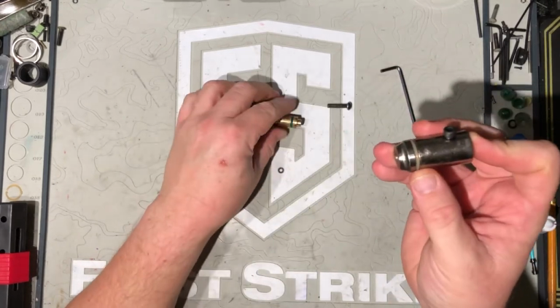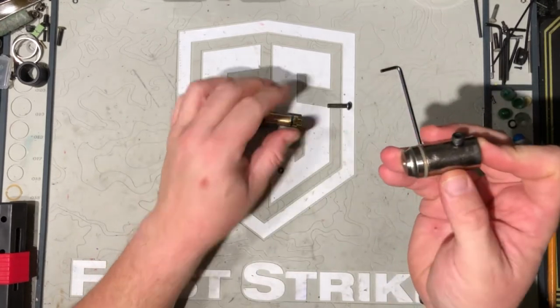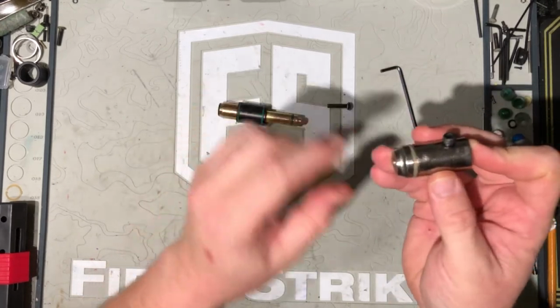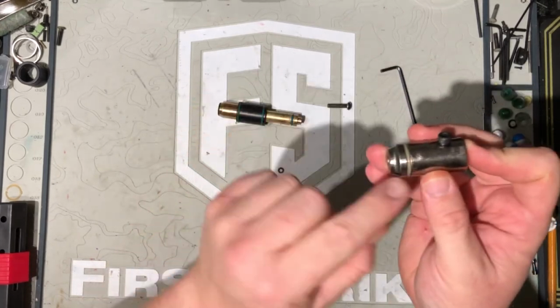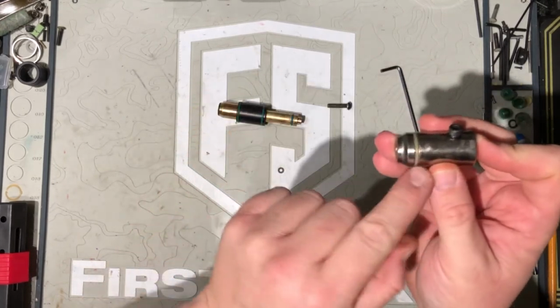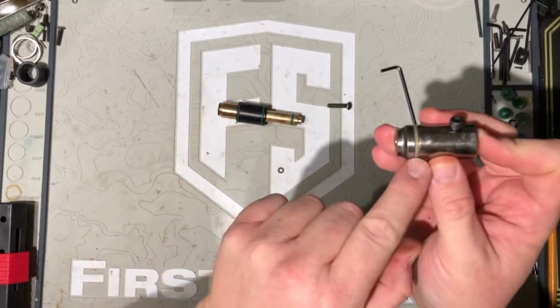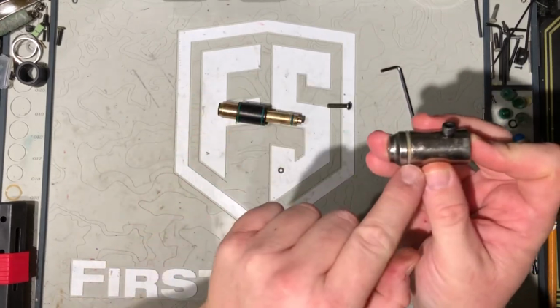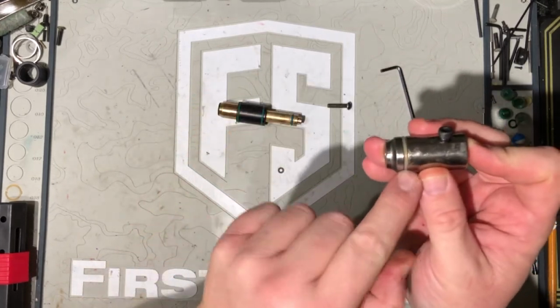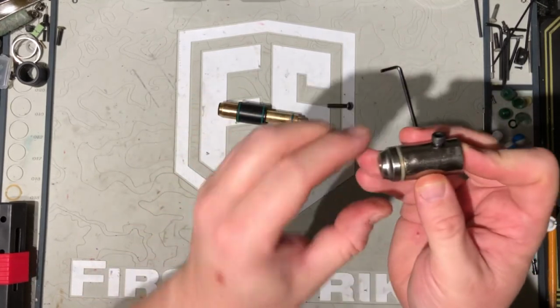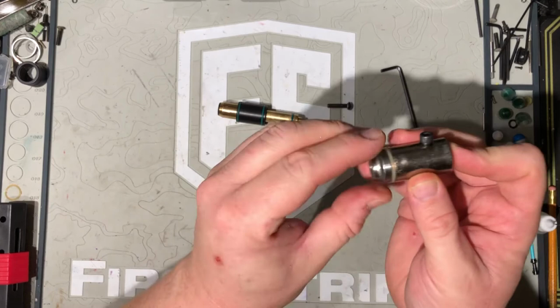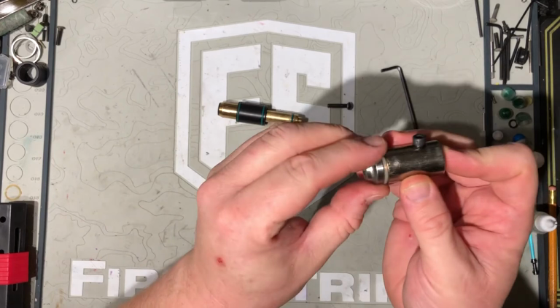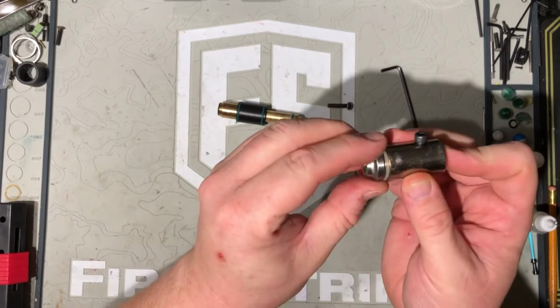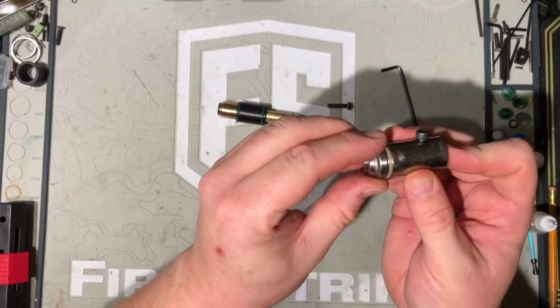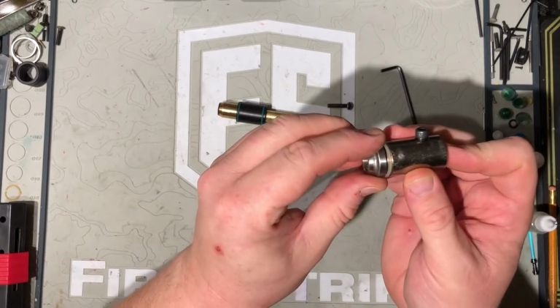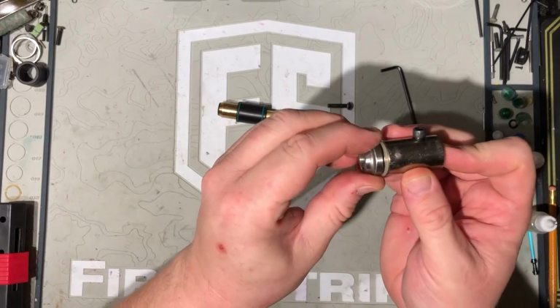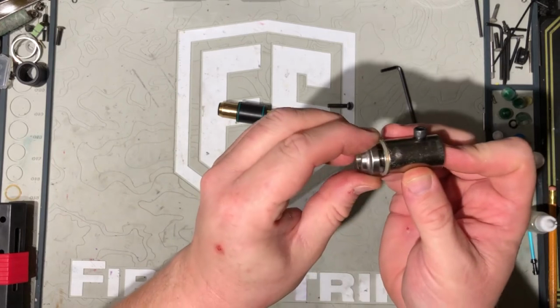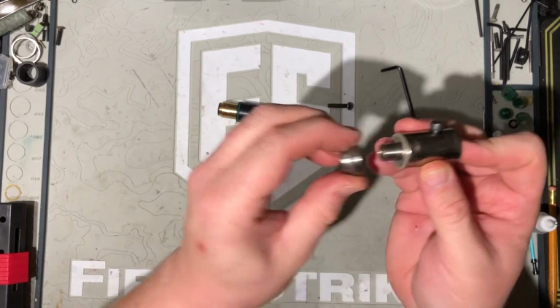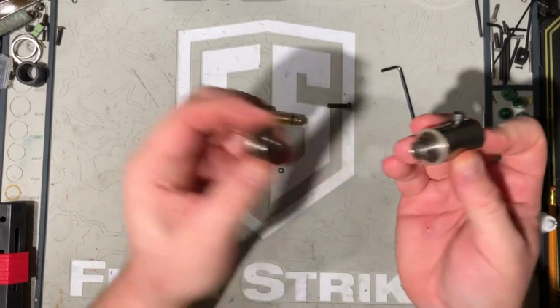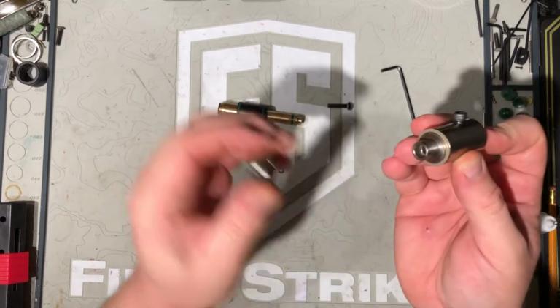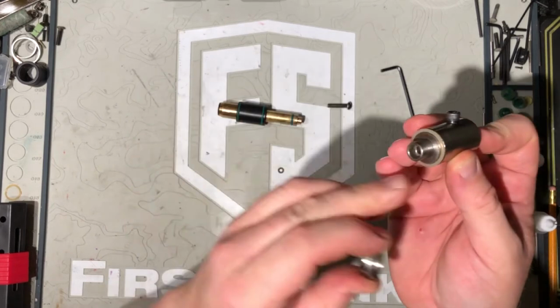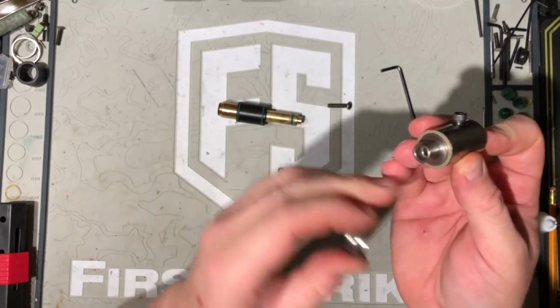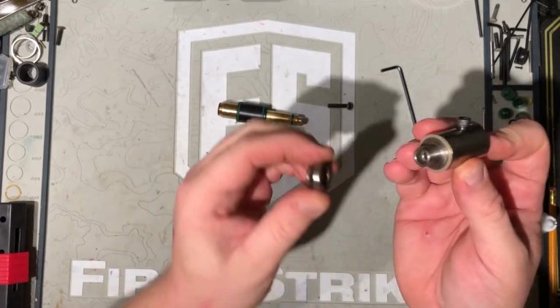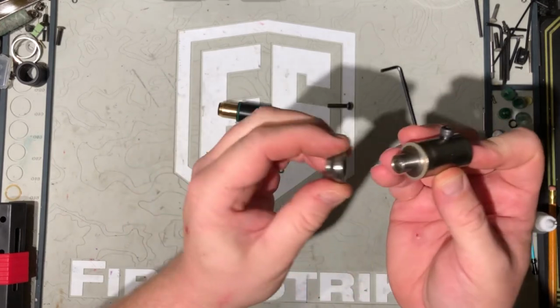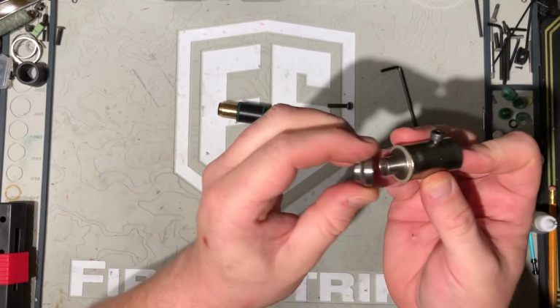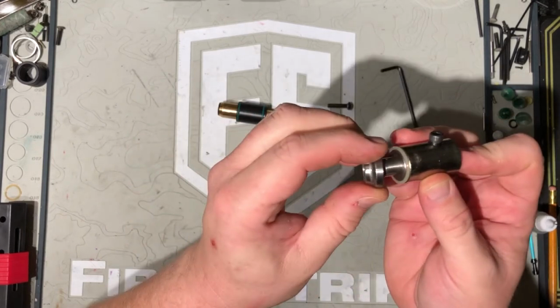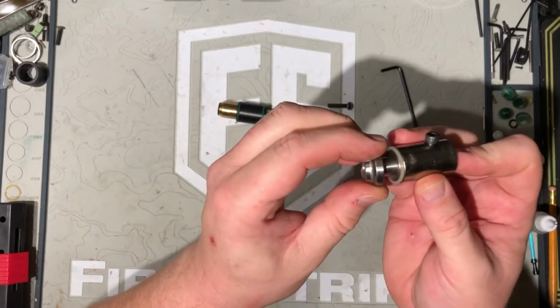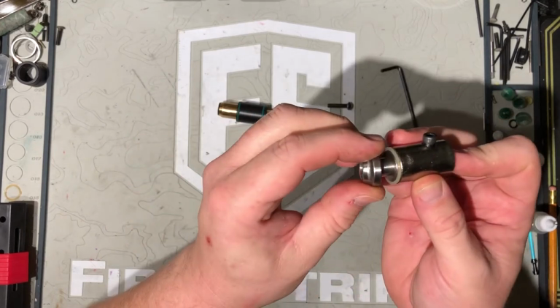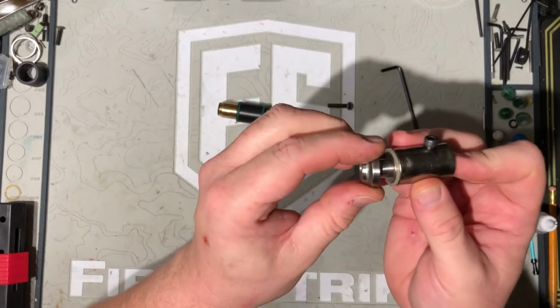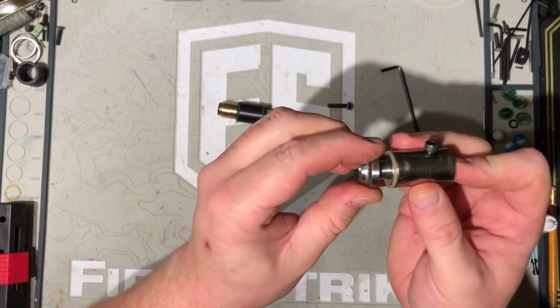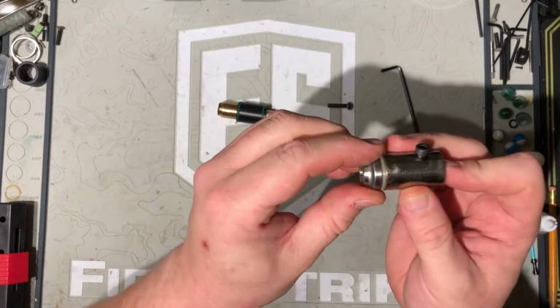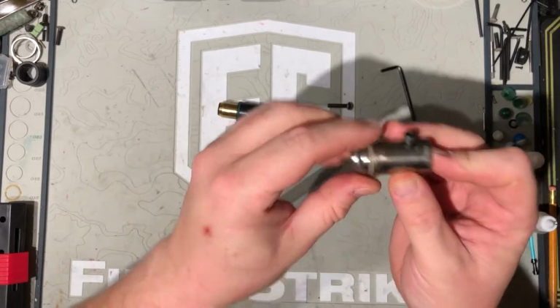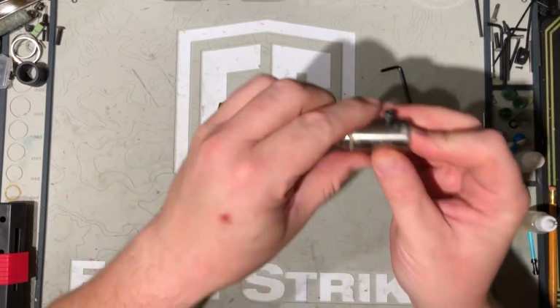Now, if you ever need to change this O-ring, this little mushroom head comes right off and the O-ring will be easy to take off.